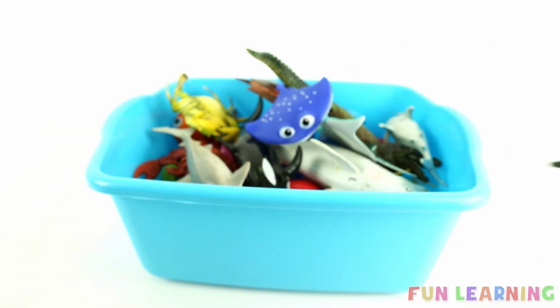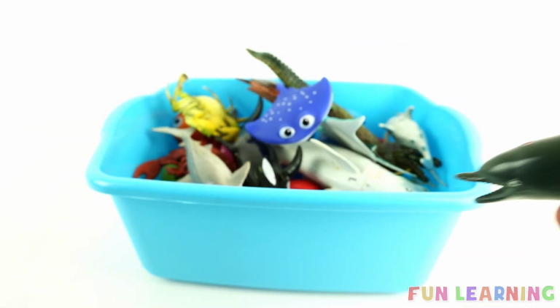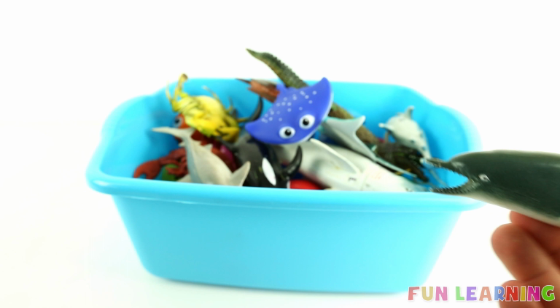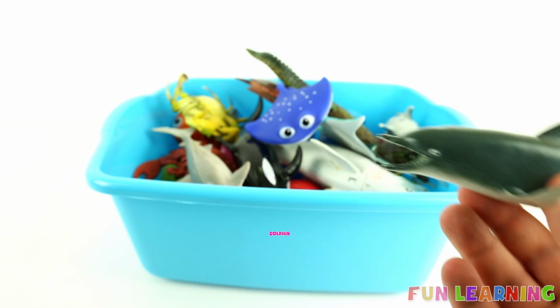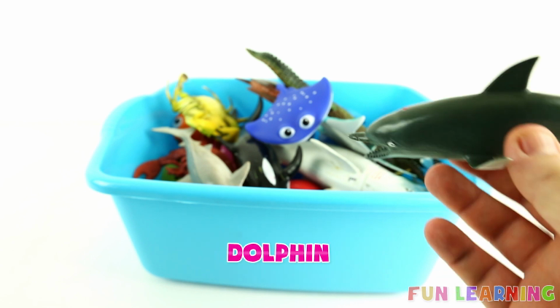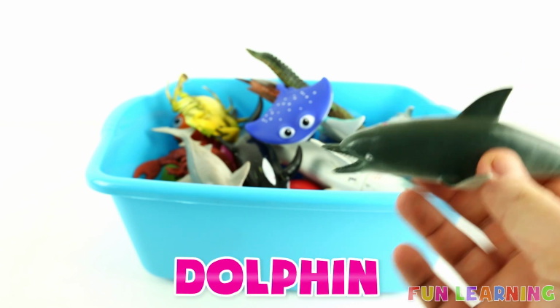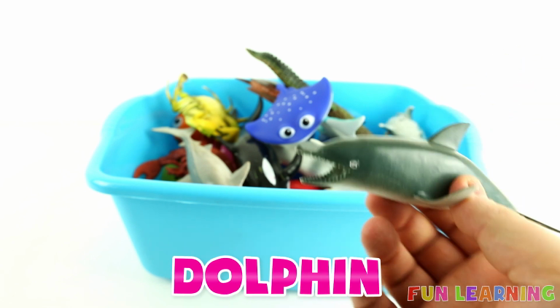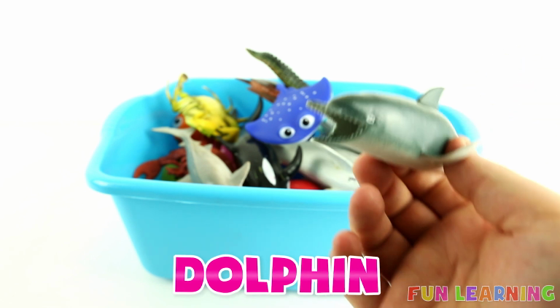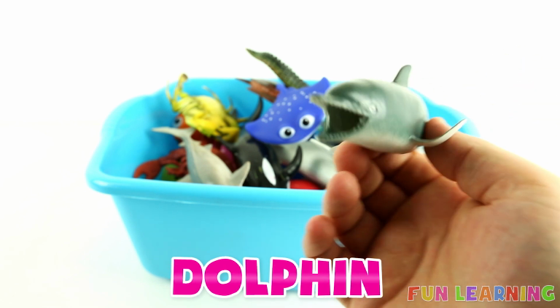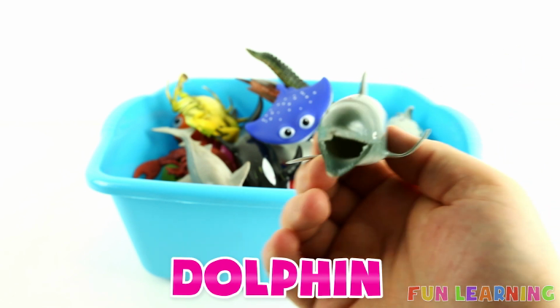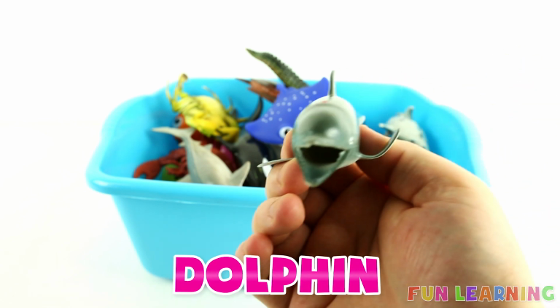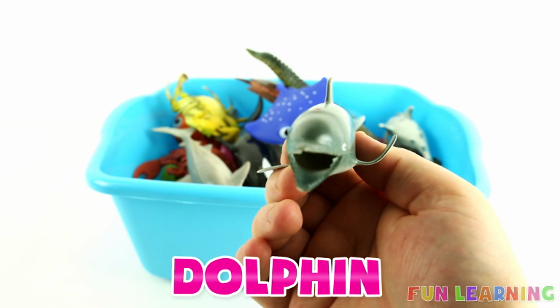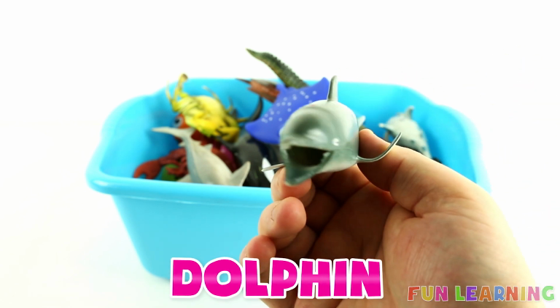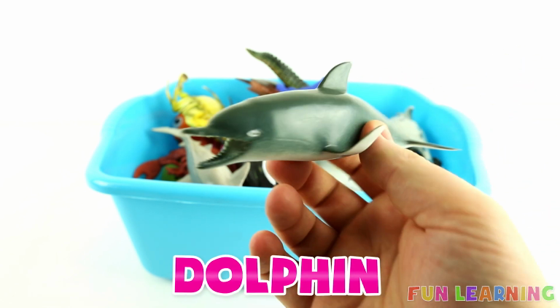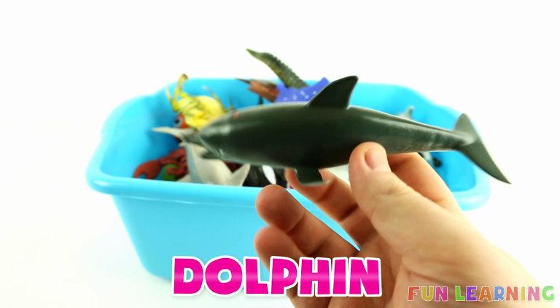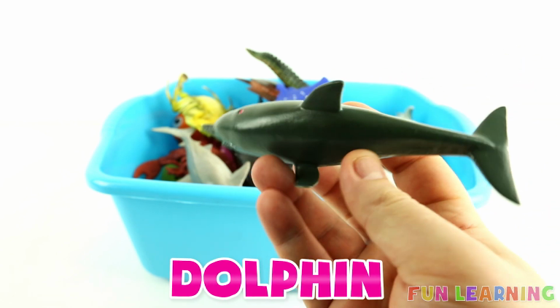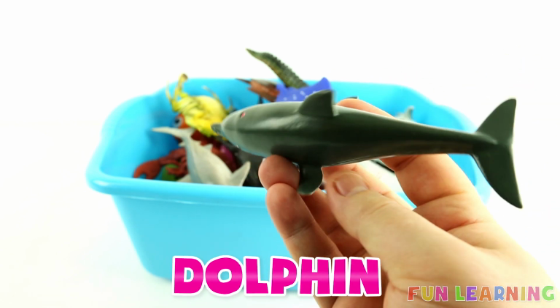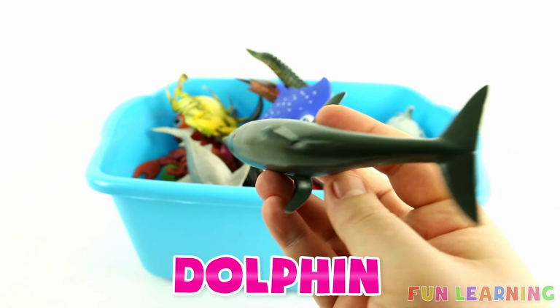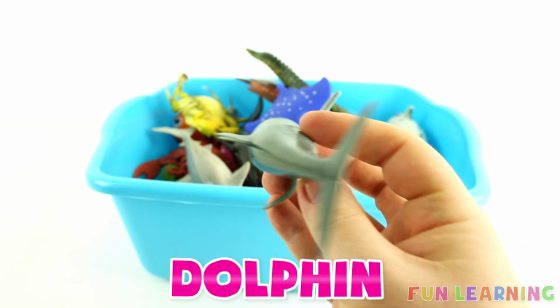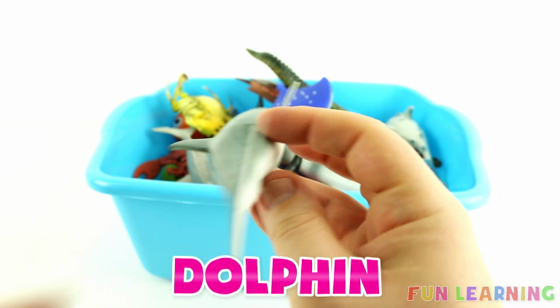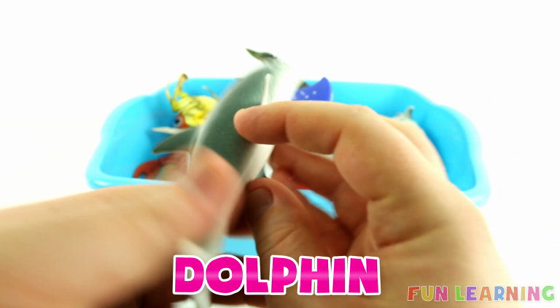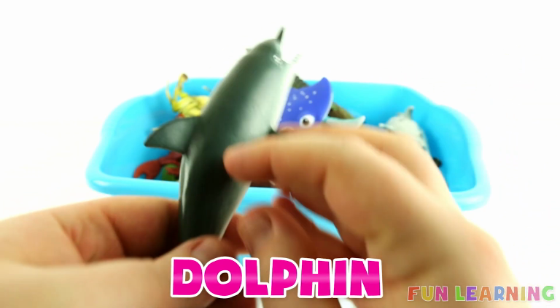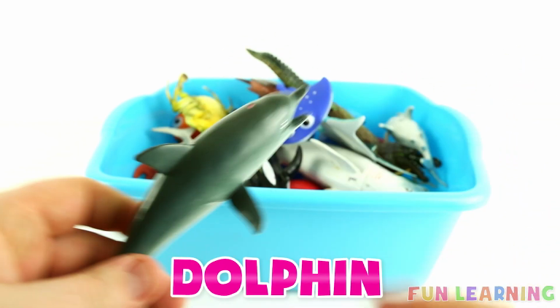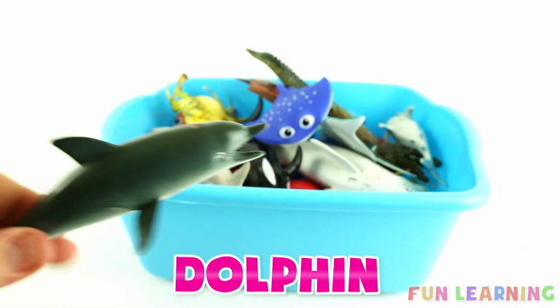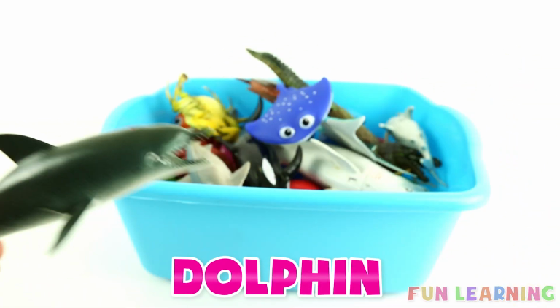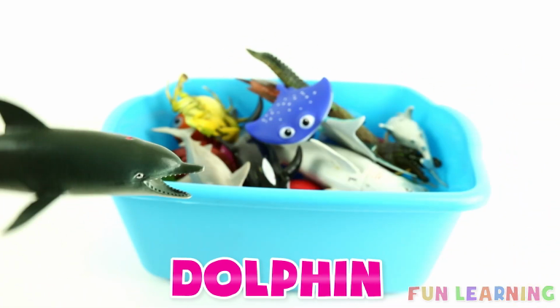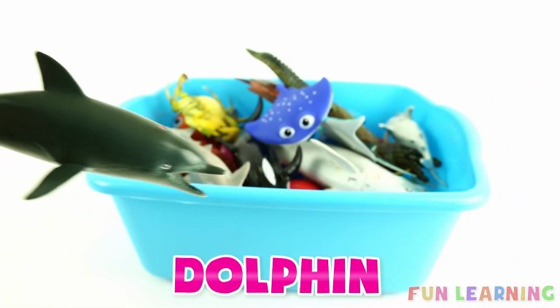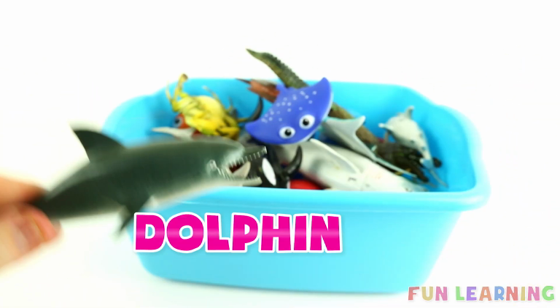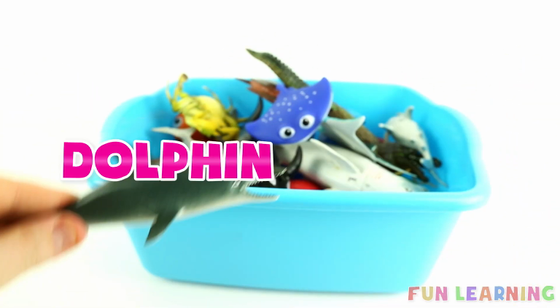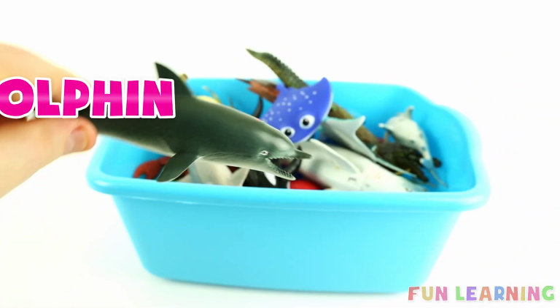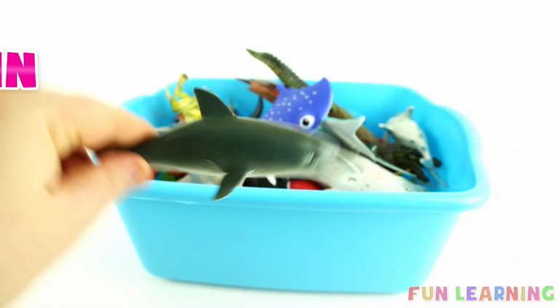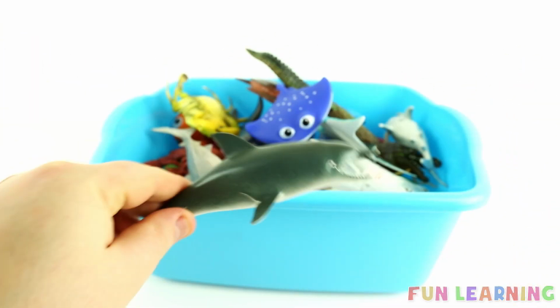D is for dolphin. Say it with me, dolphin.